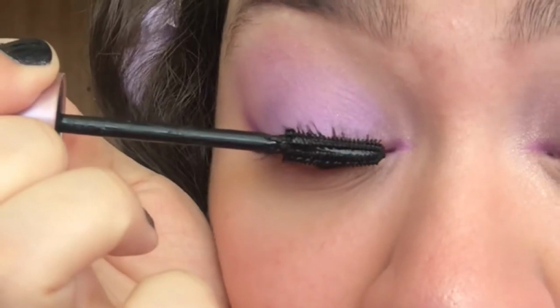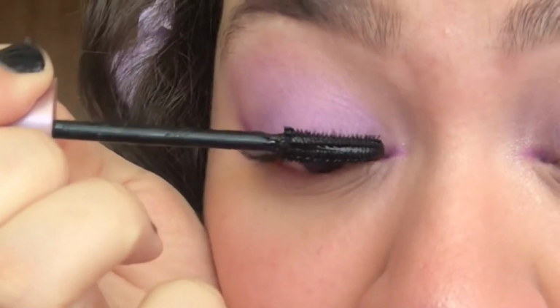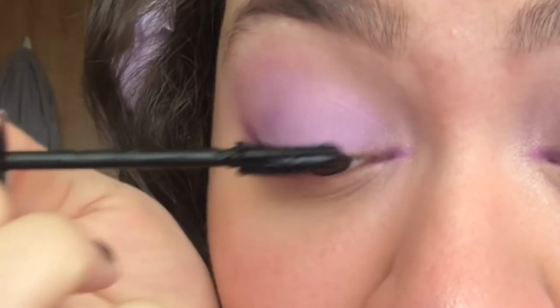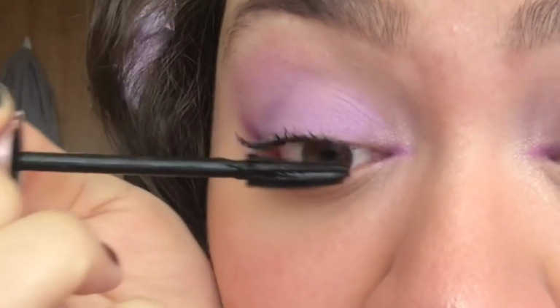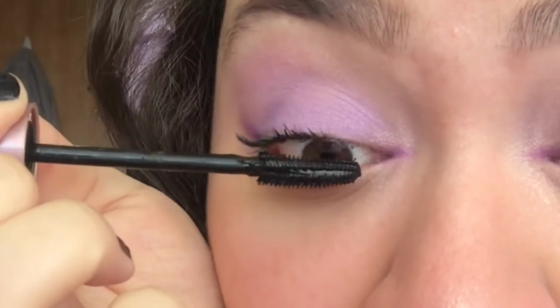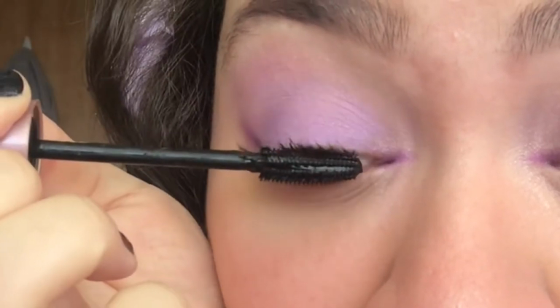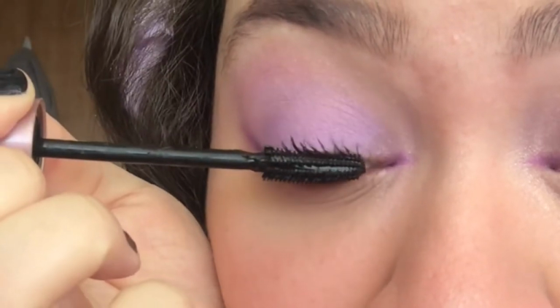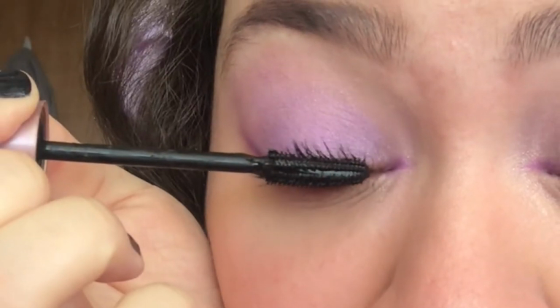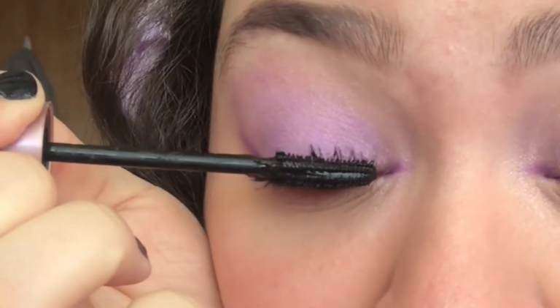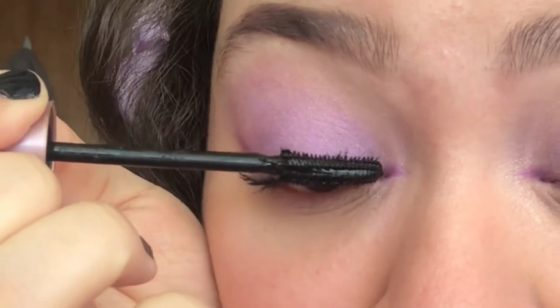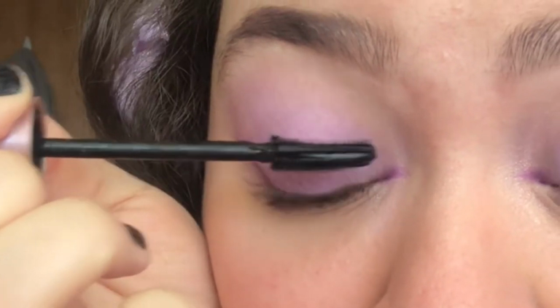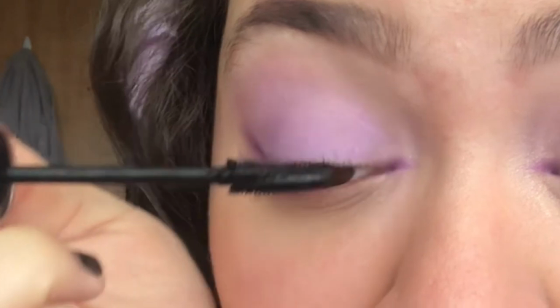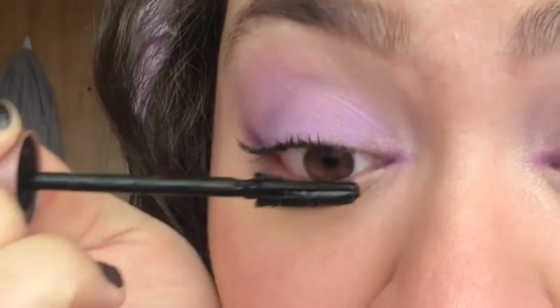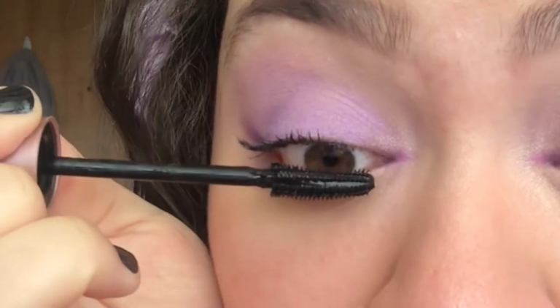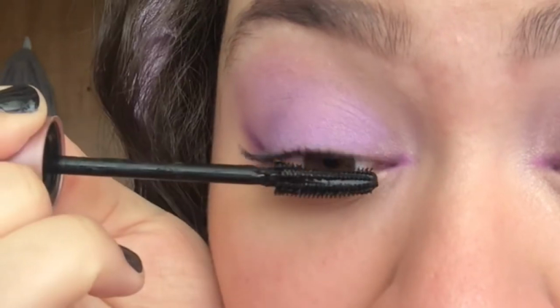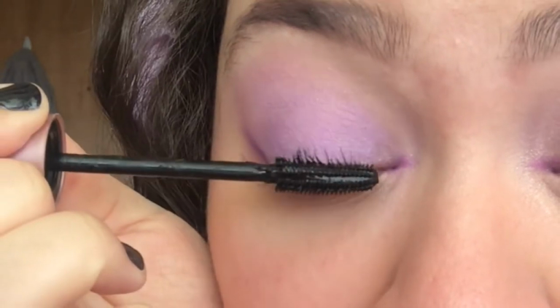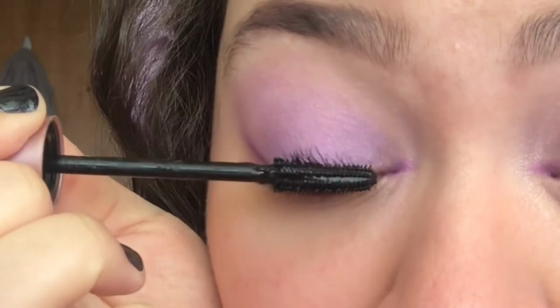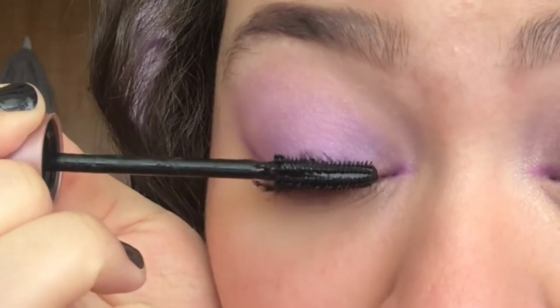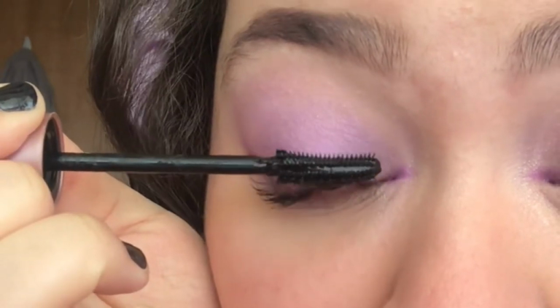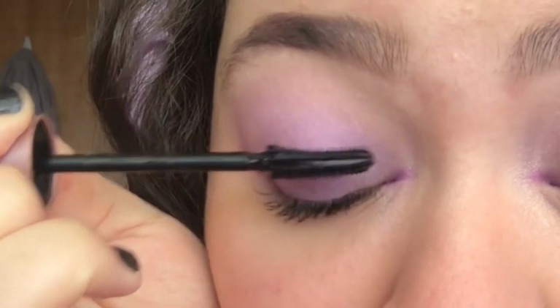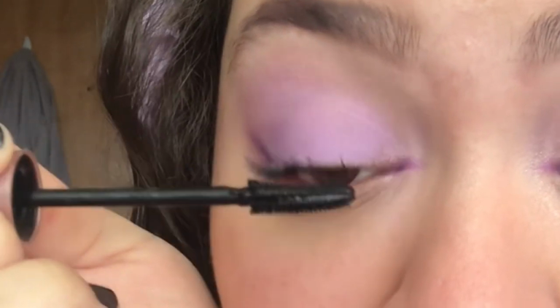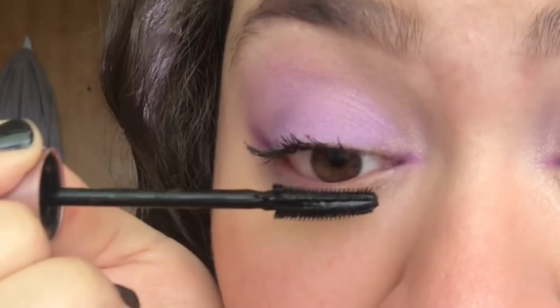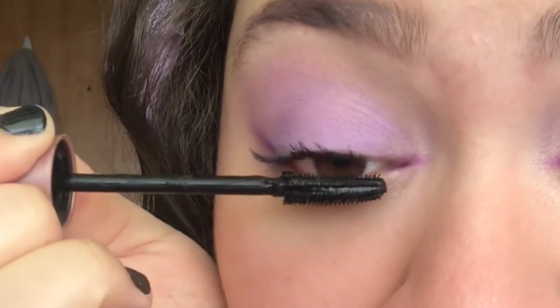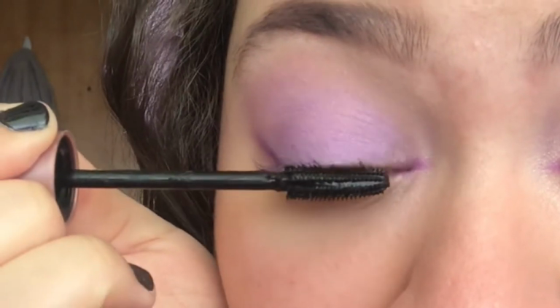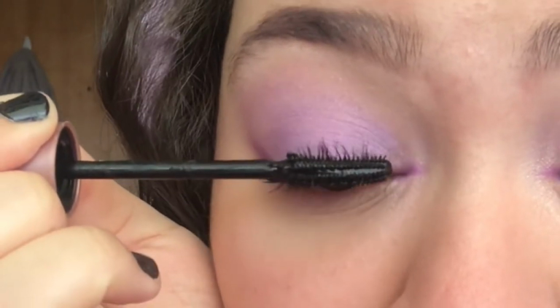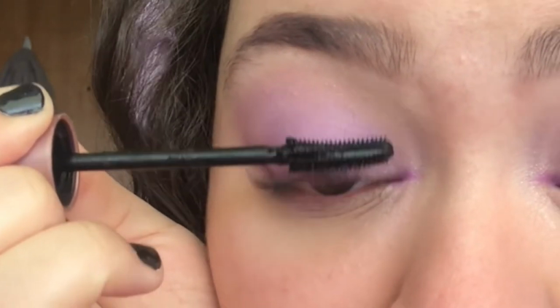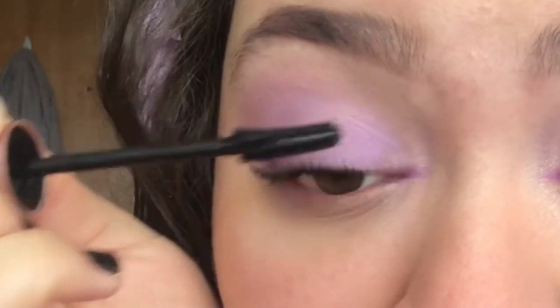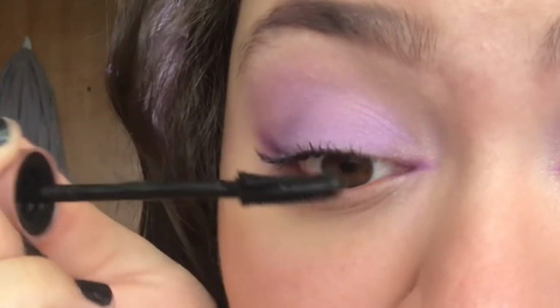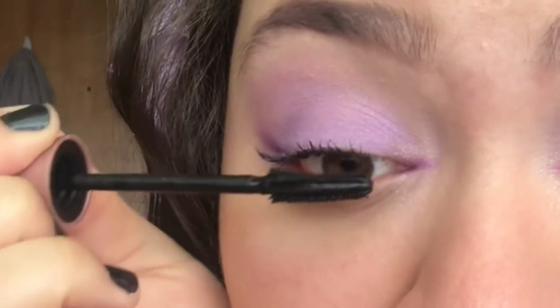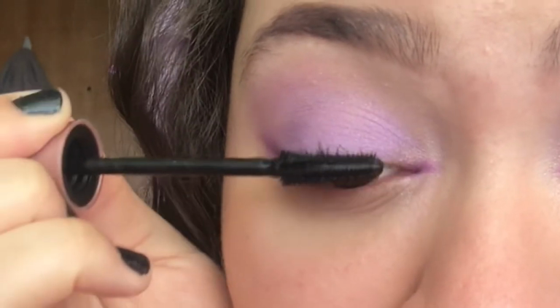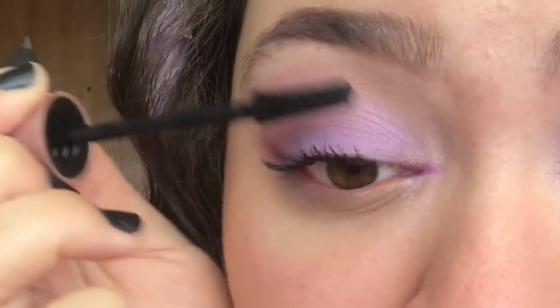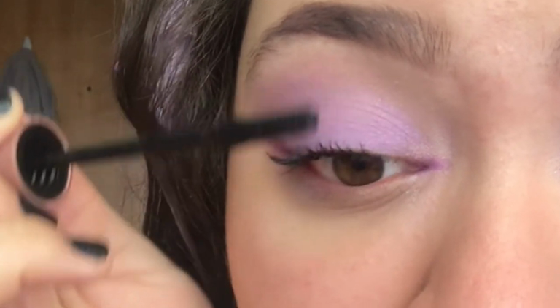Lastly, finish off with your favorite mascara and don't forget to blot your lipstick before you go.